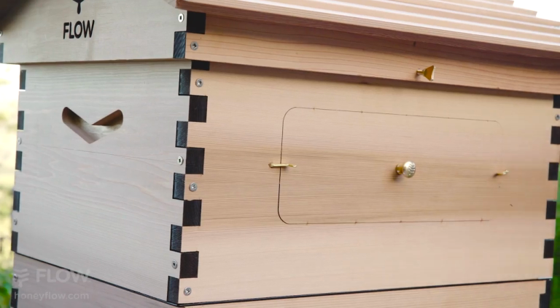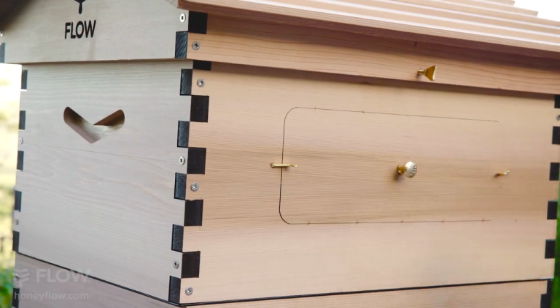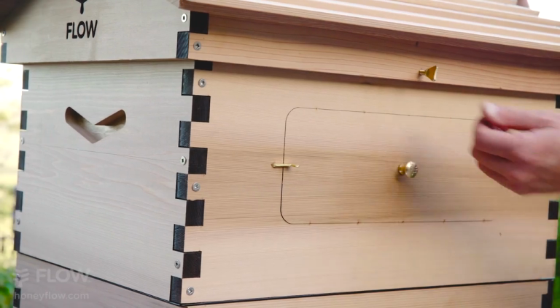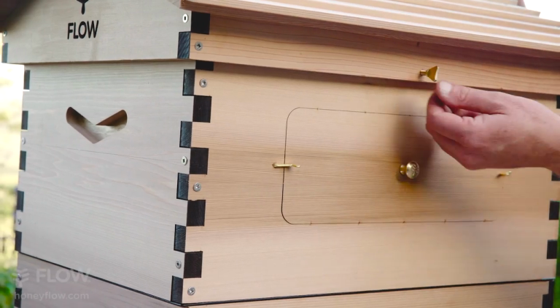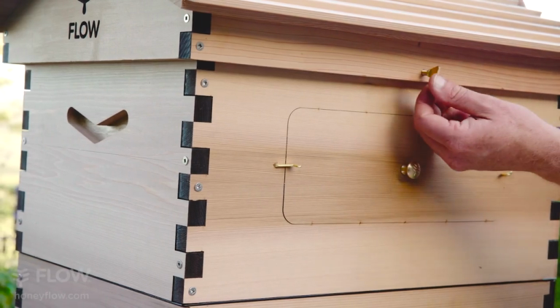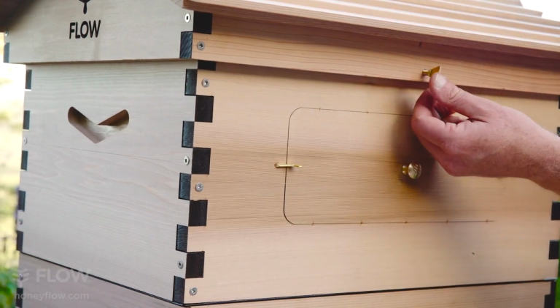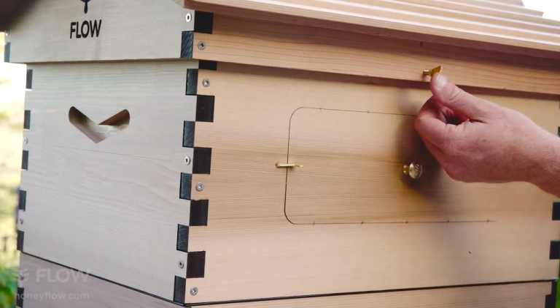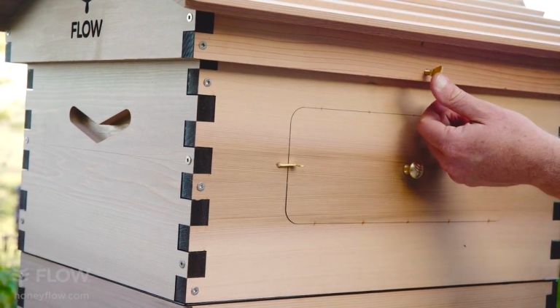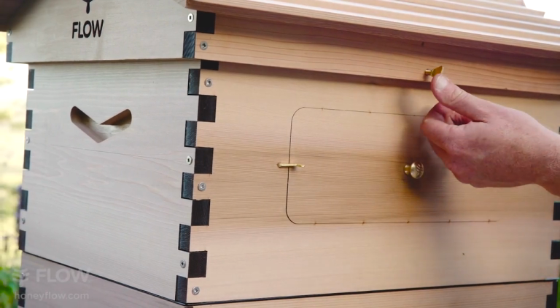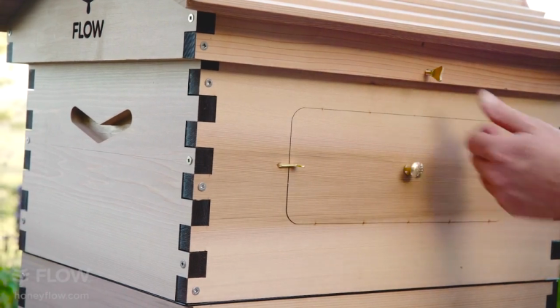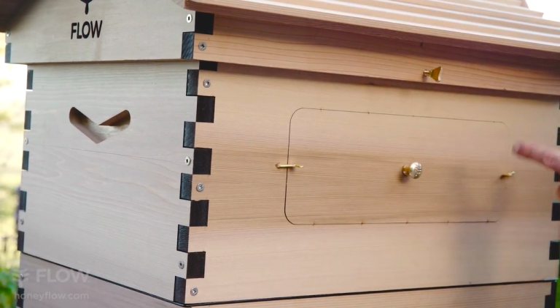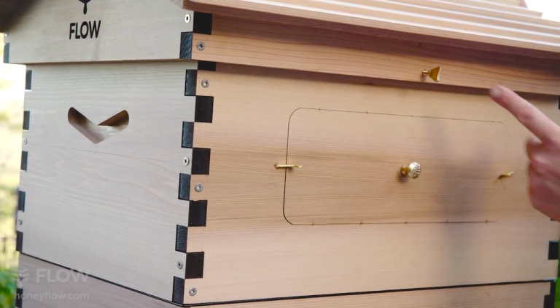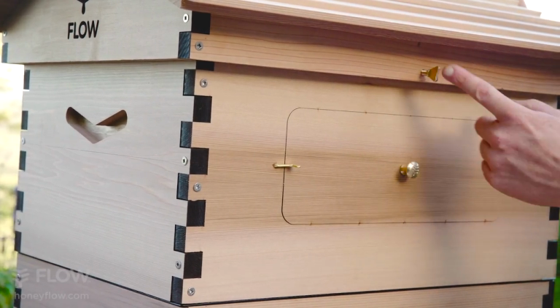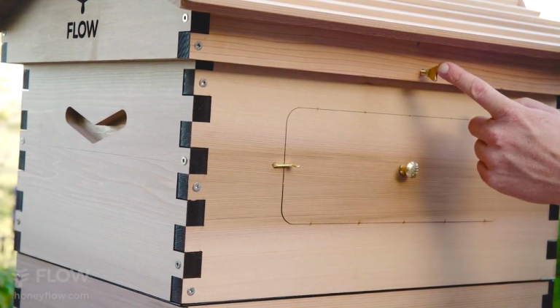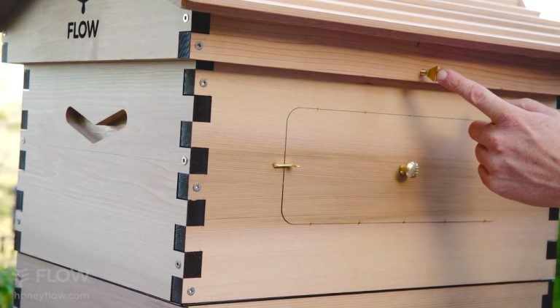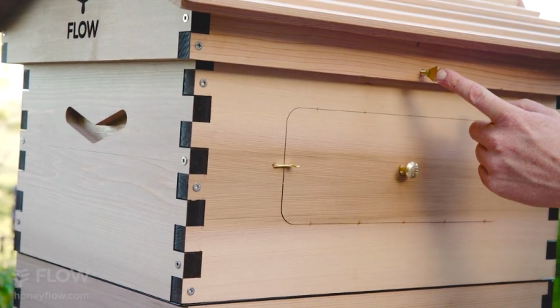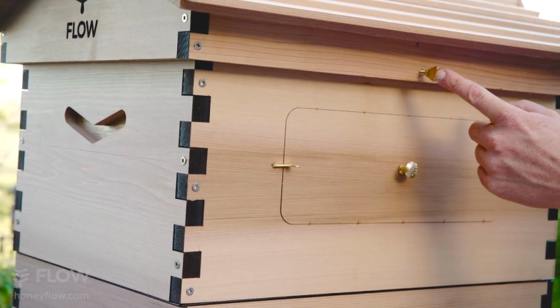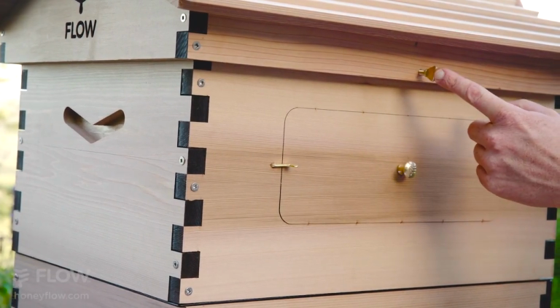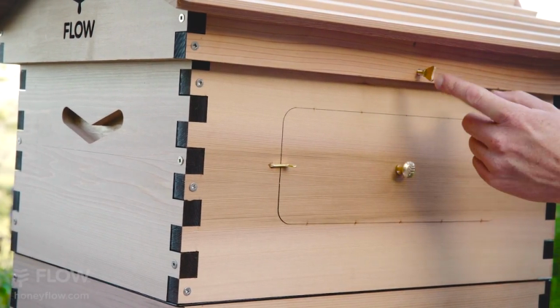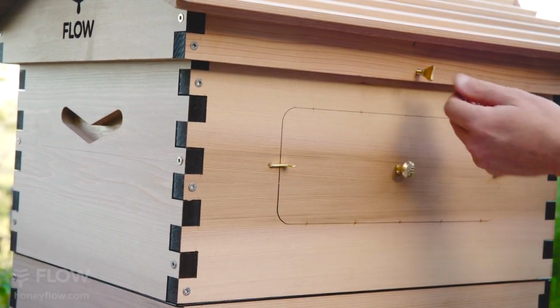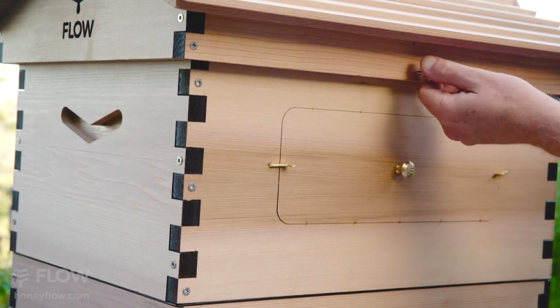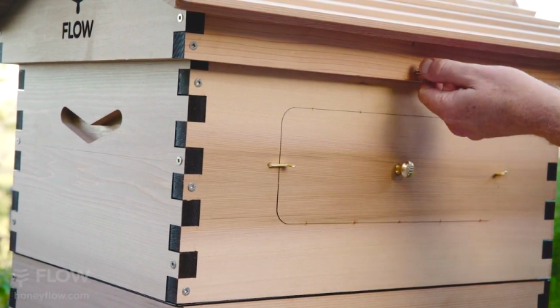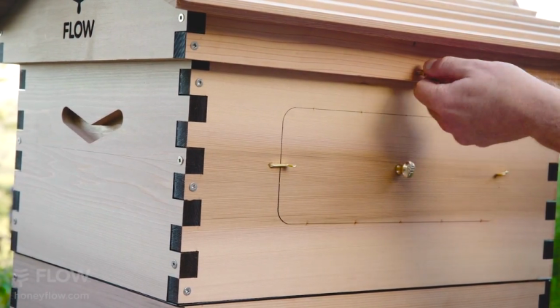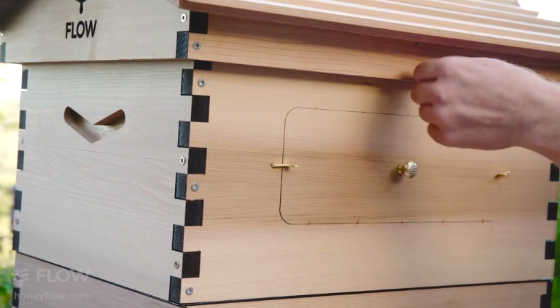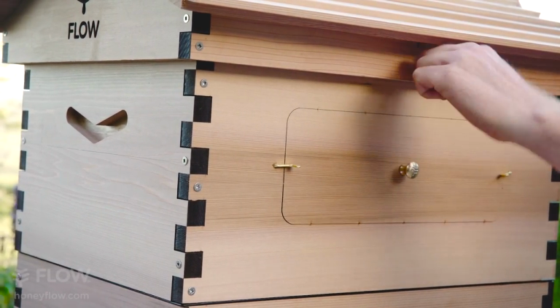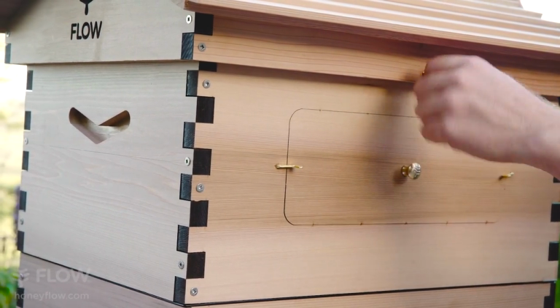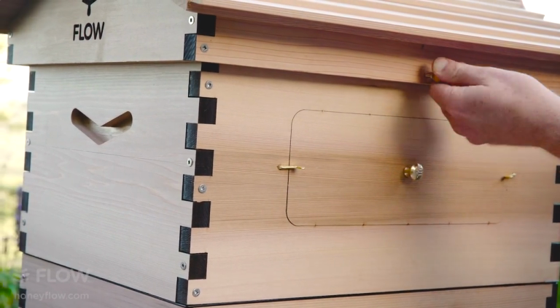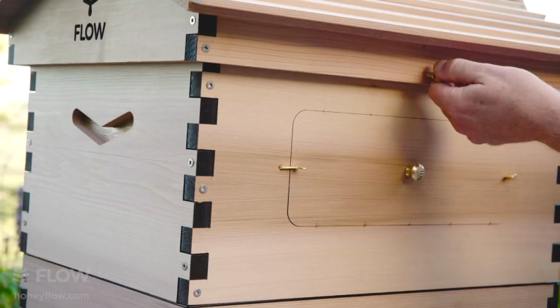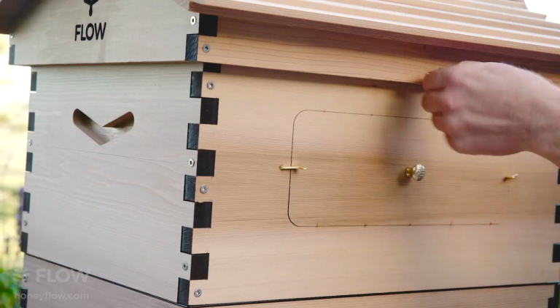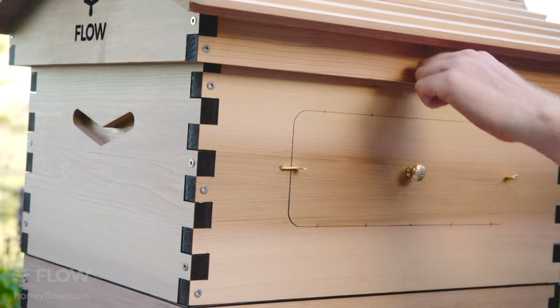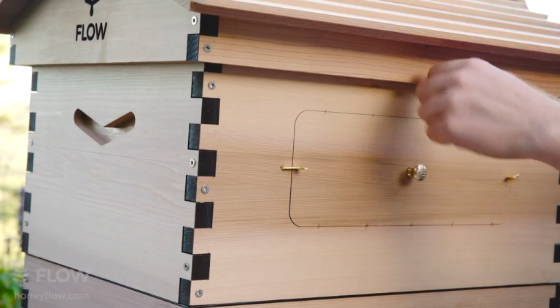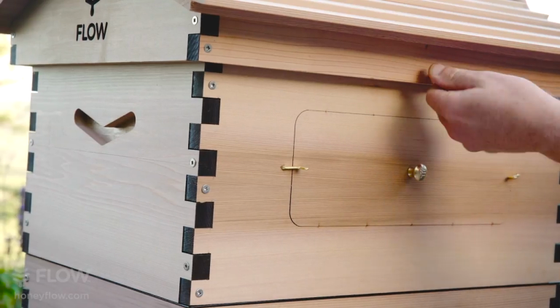If you're in a high wind area, you may like to use the wing screws to fasten your roof.